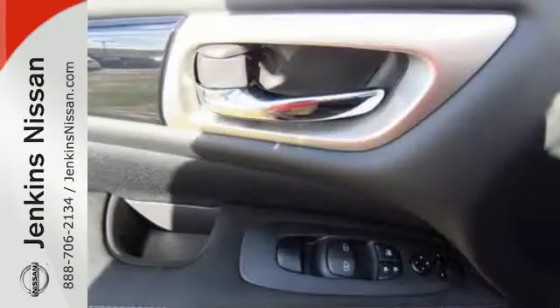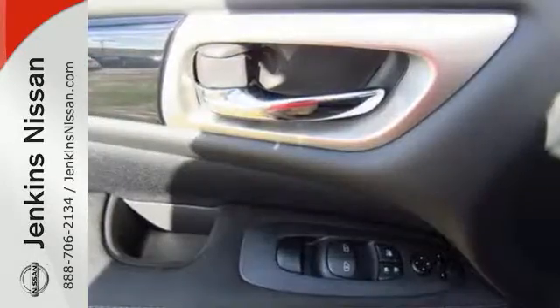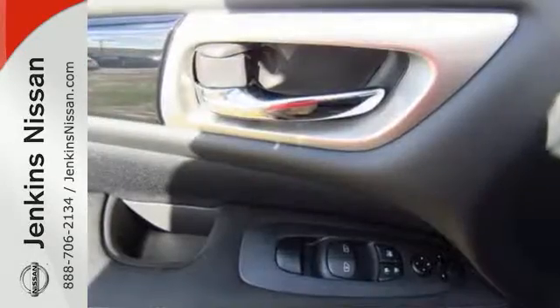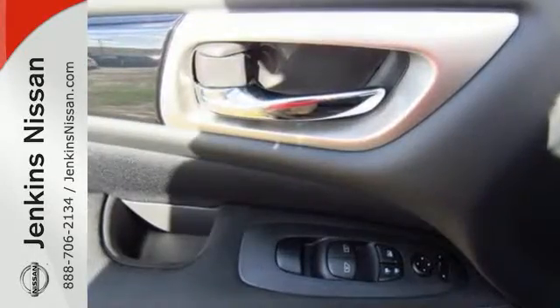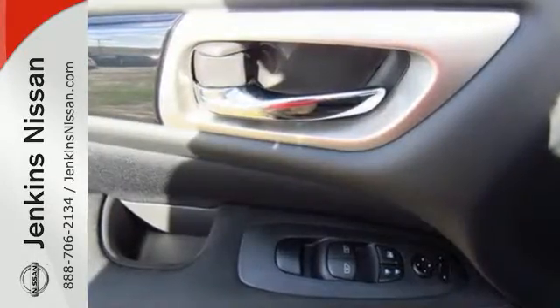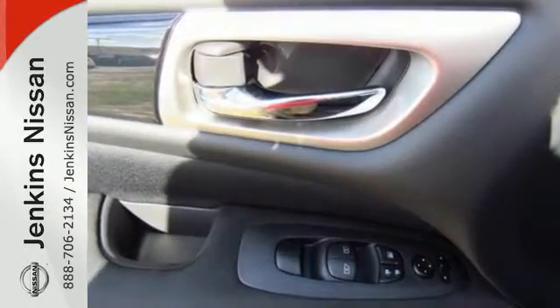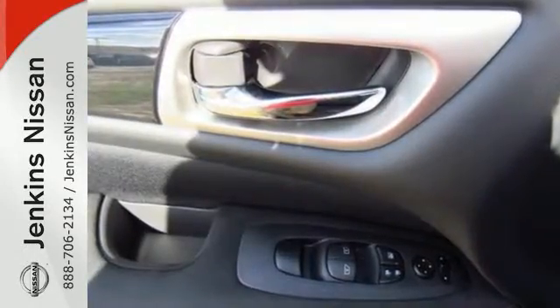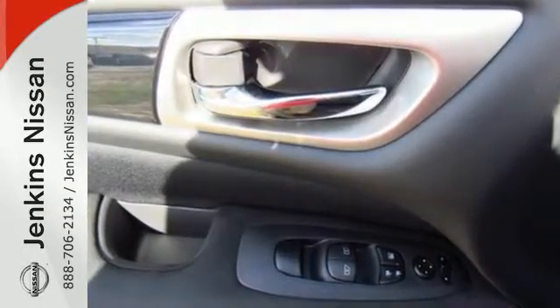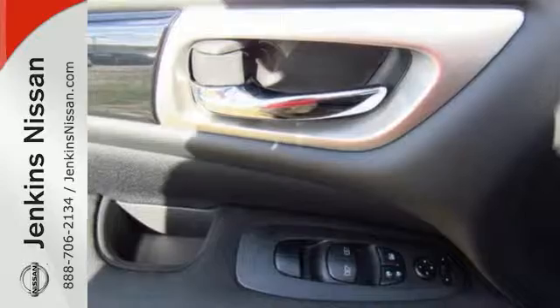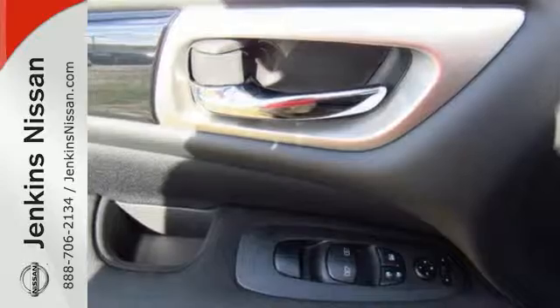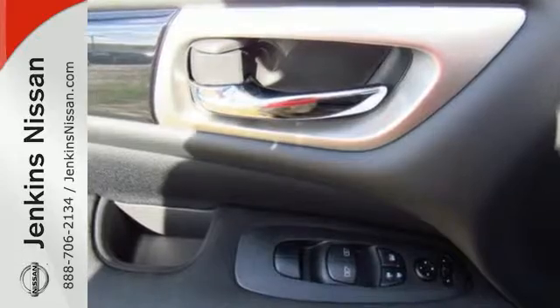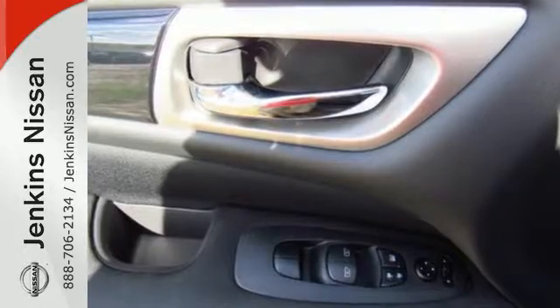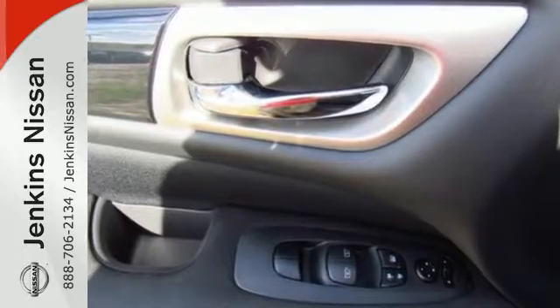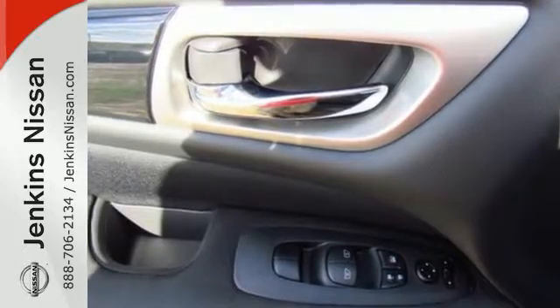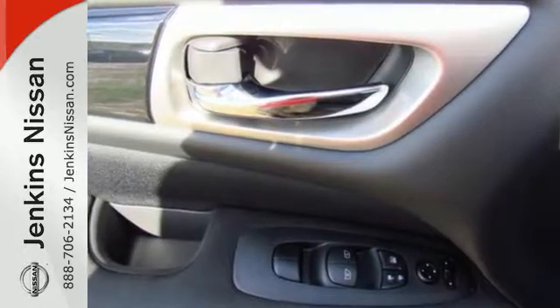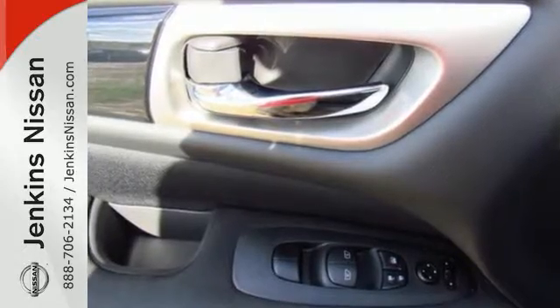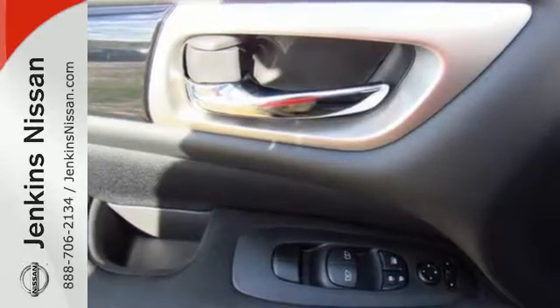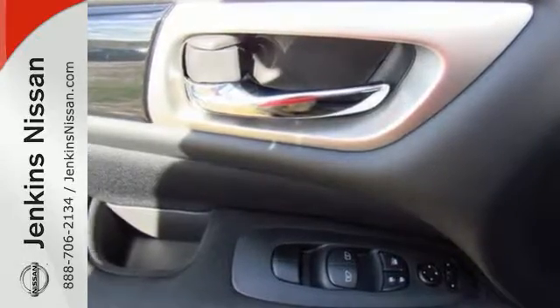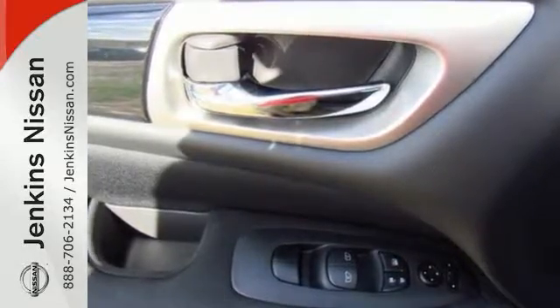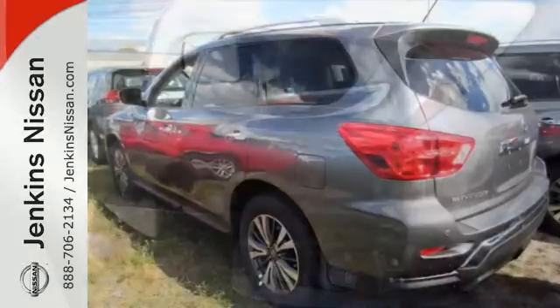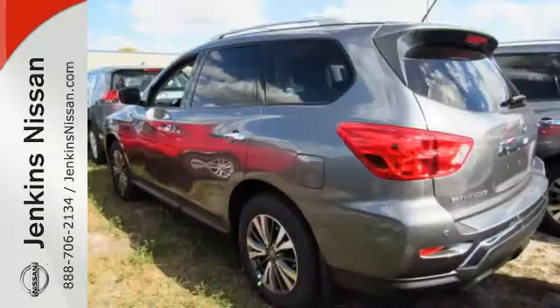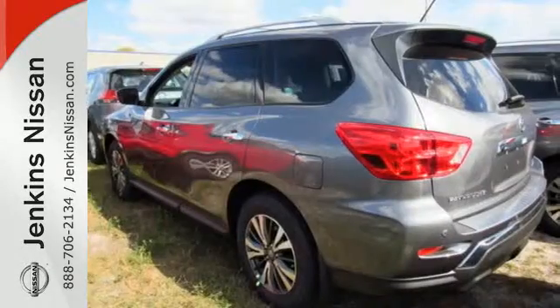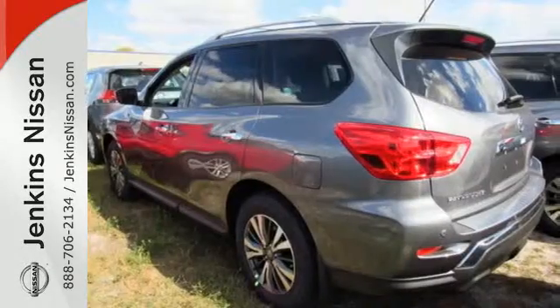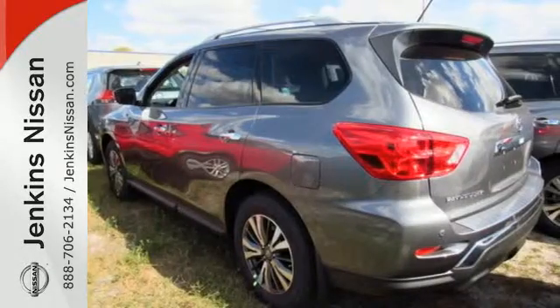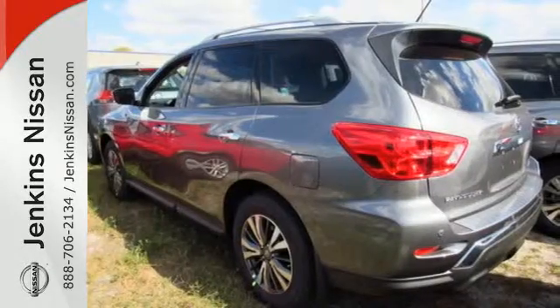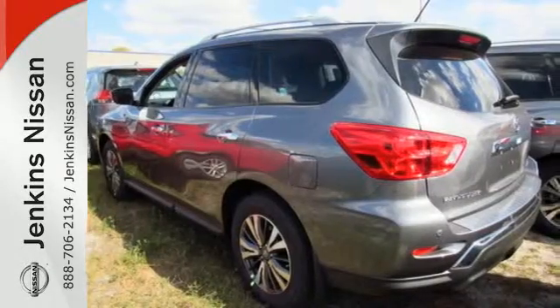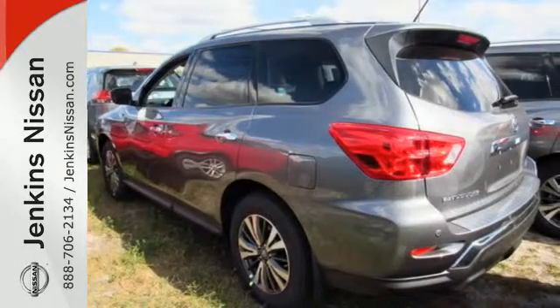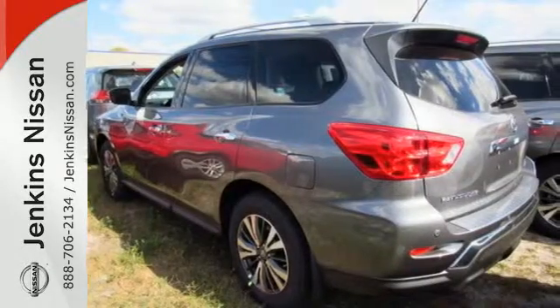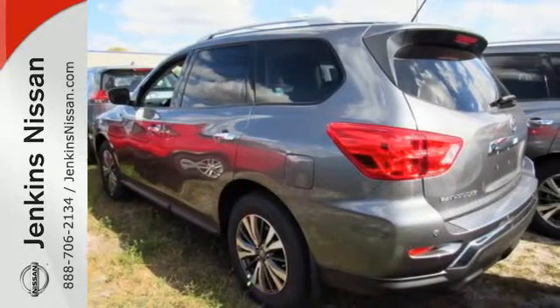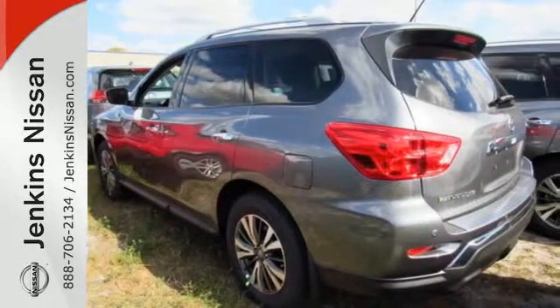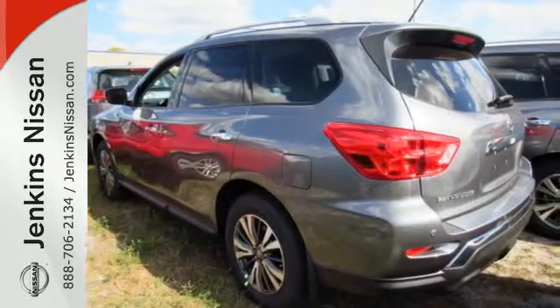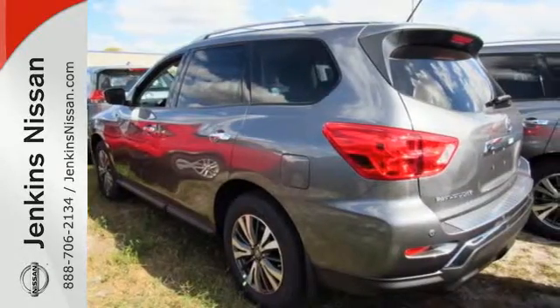Style, space, and the capabilities that matter most to your on-the-go family. Come in for a test drive.